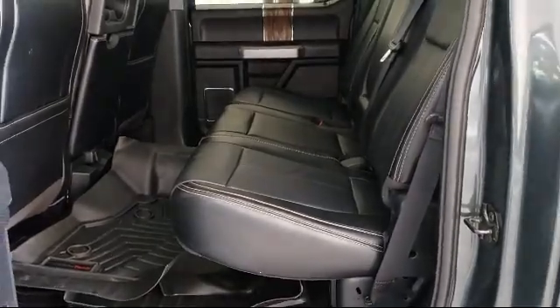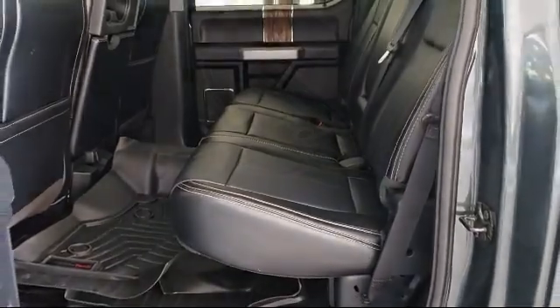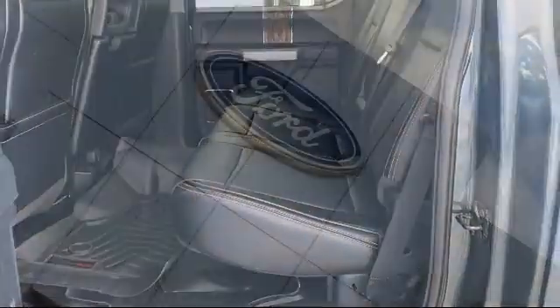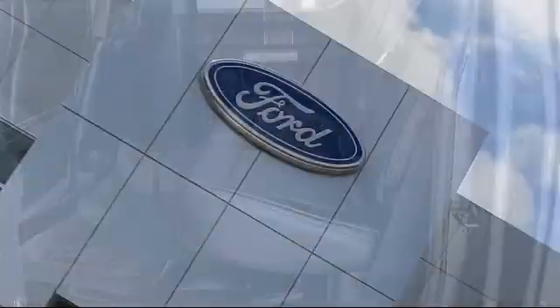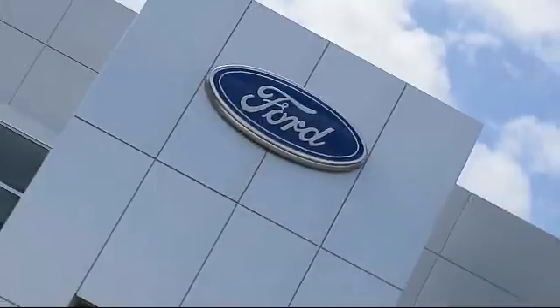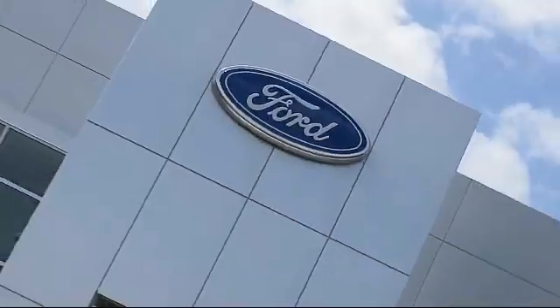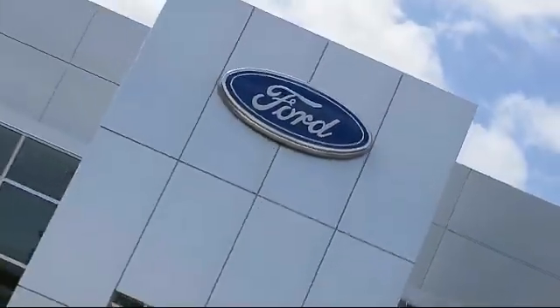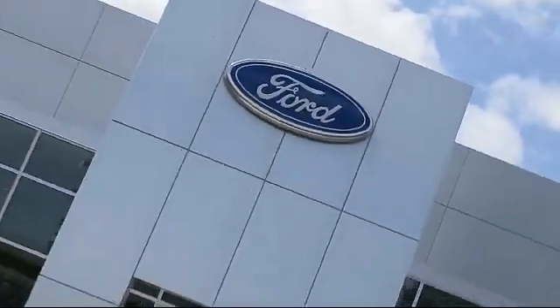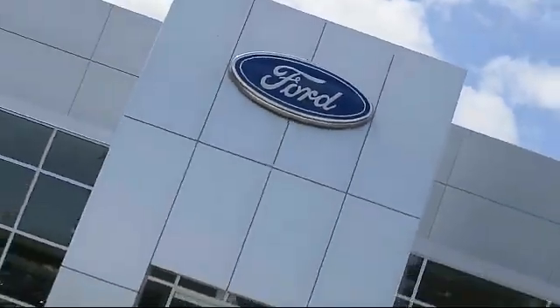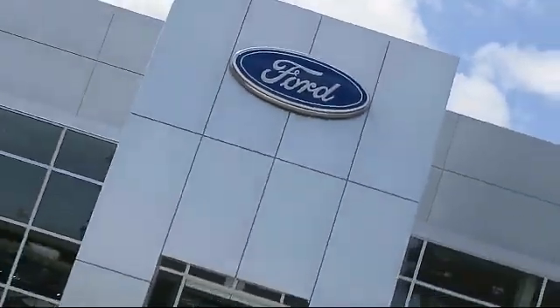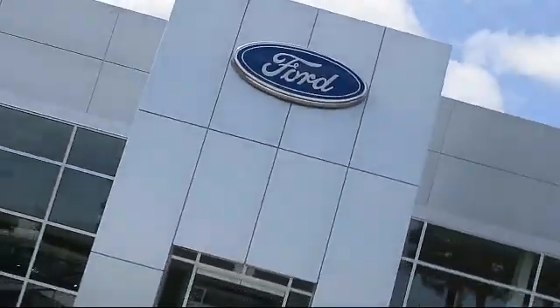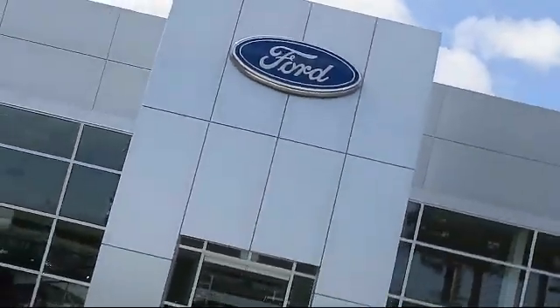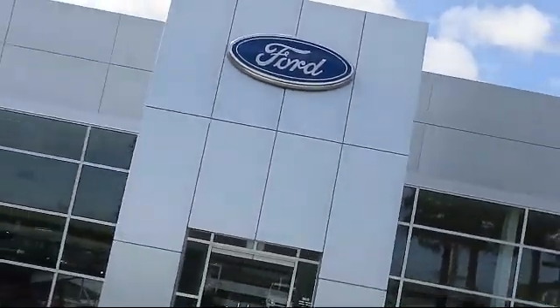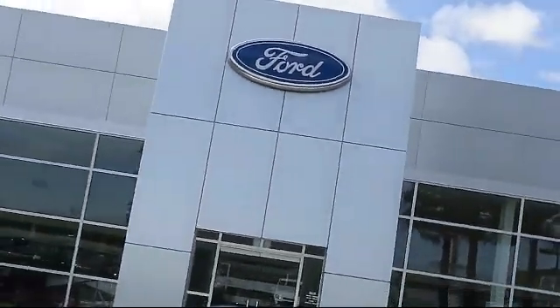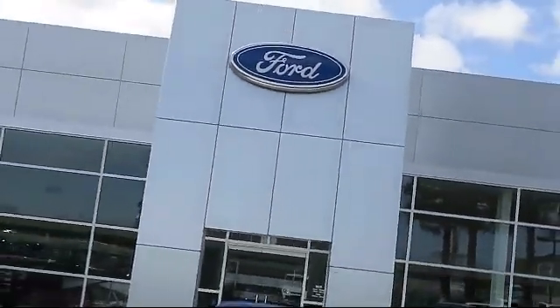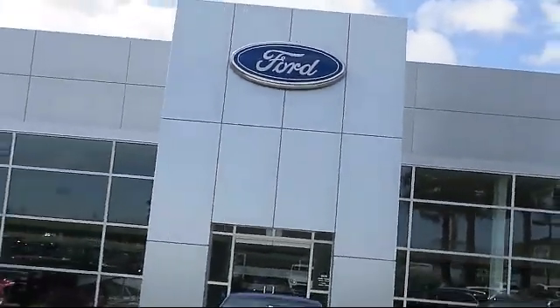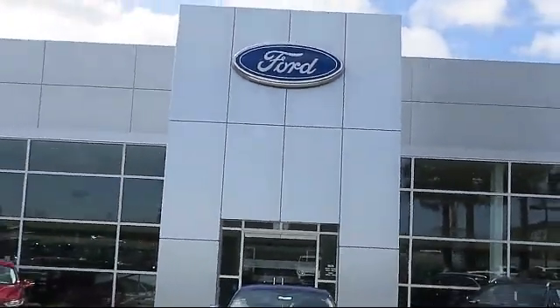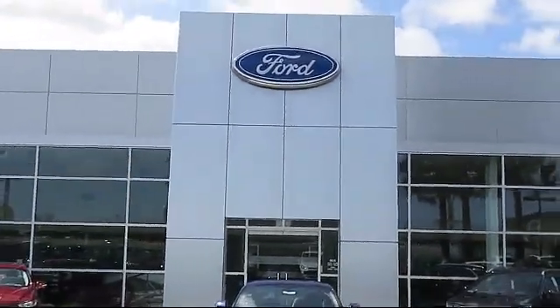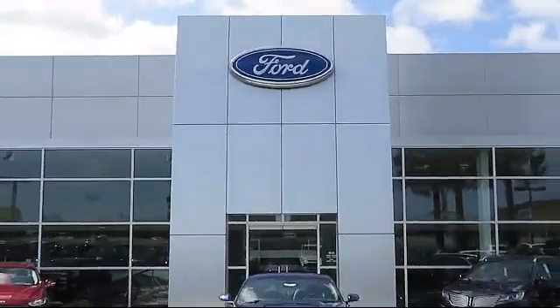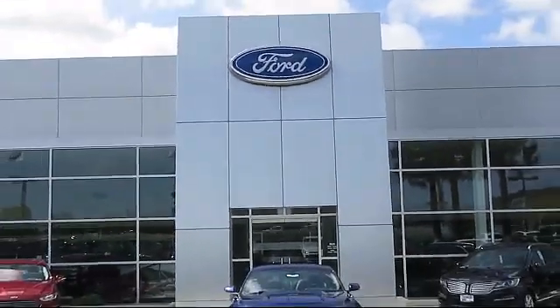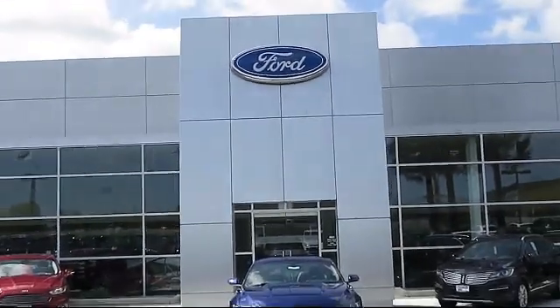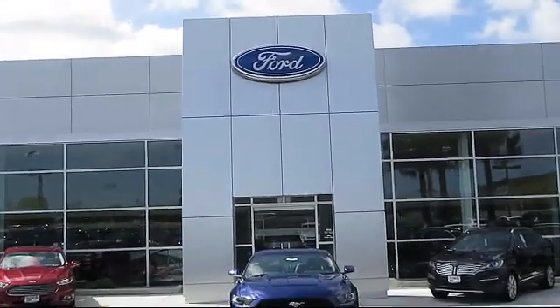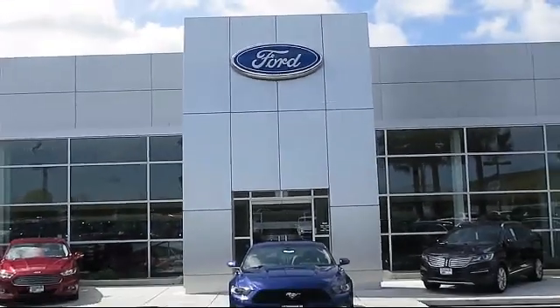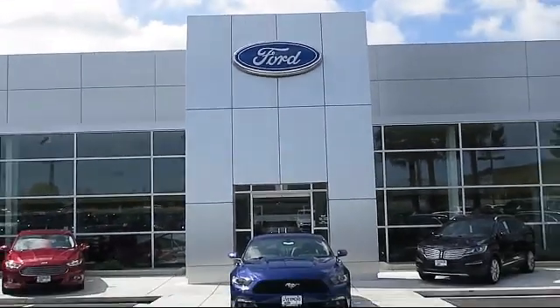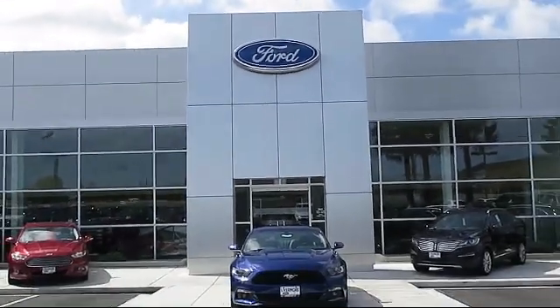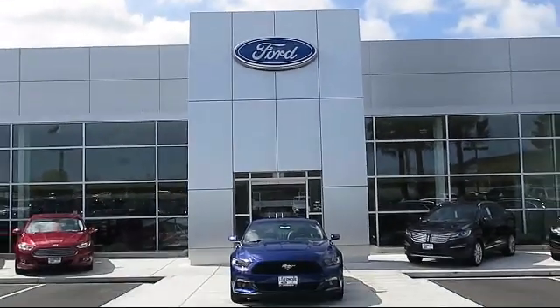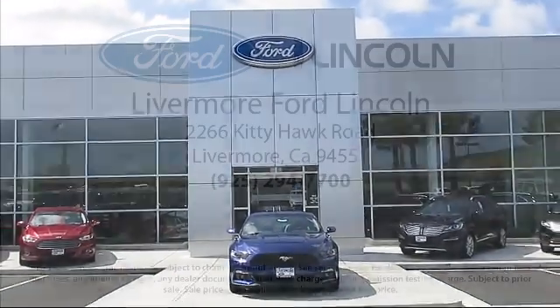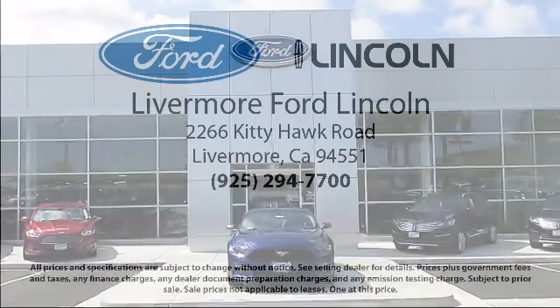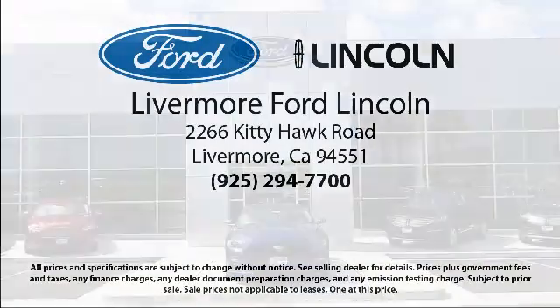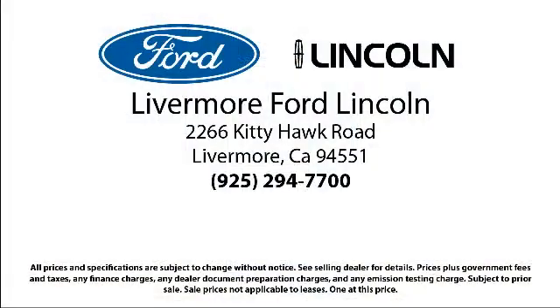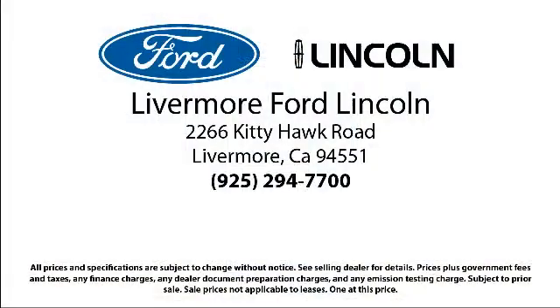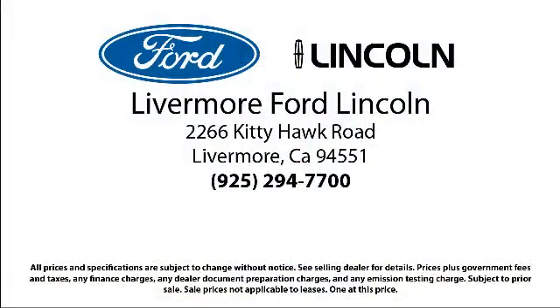Come visit us at 2266 Kitty Hawk Road in Livermore. Your next vehicle is waiting.